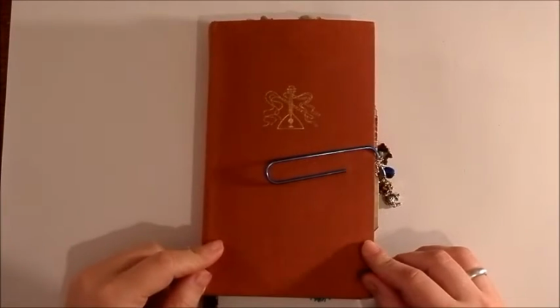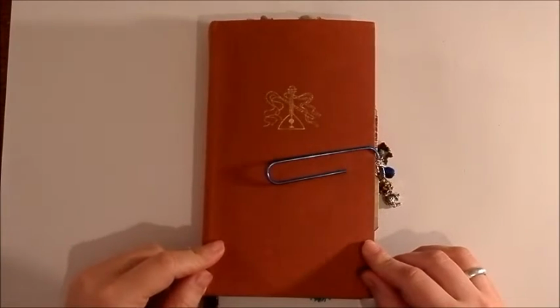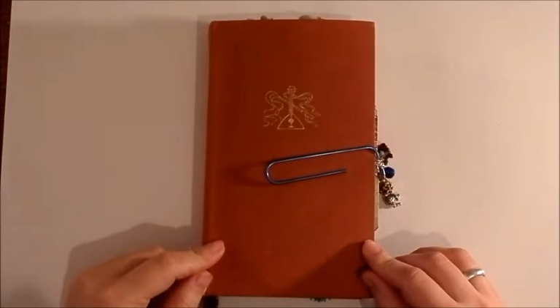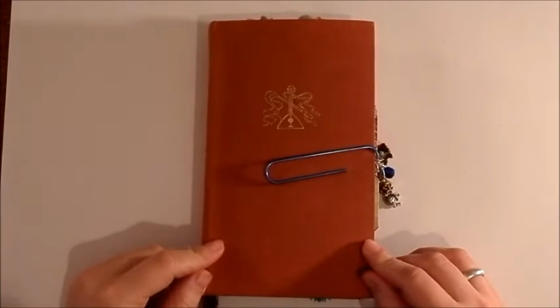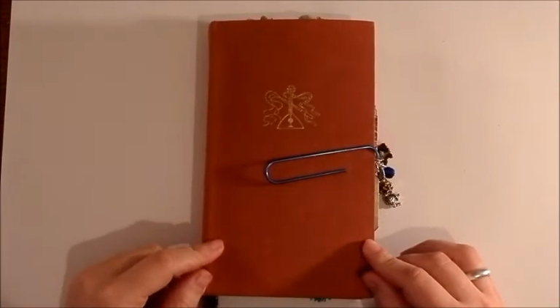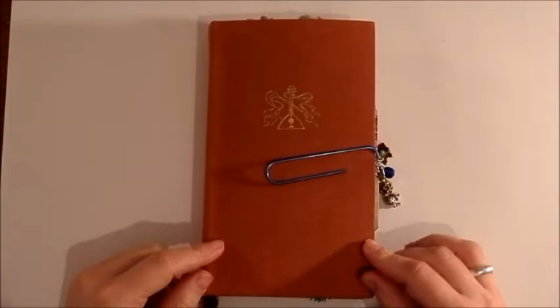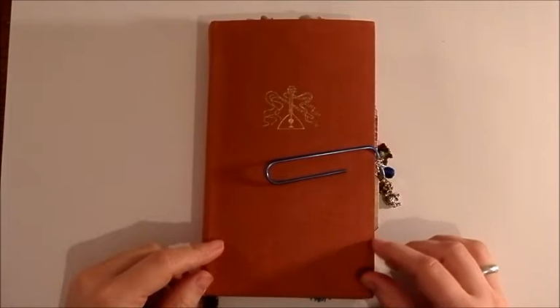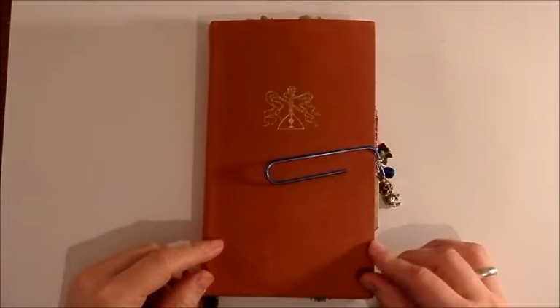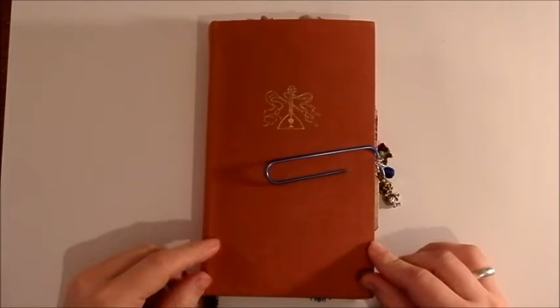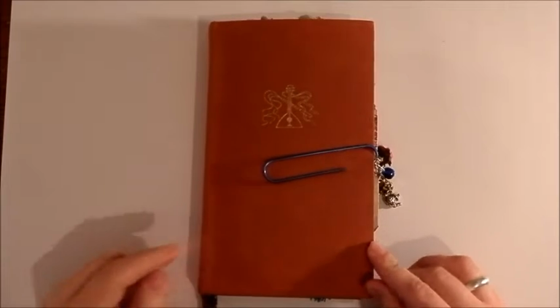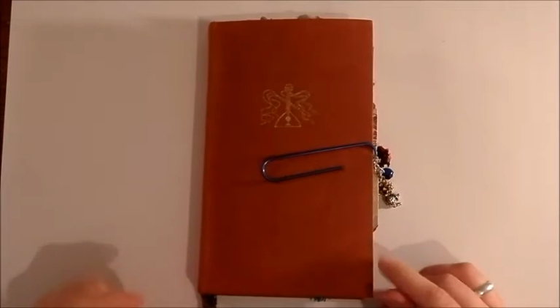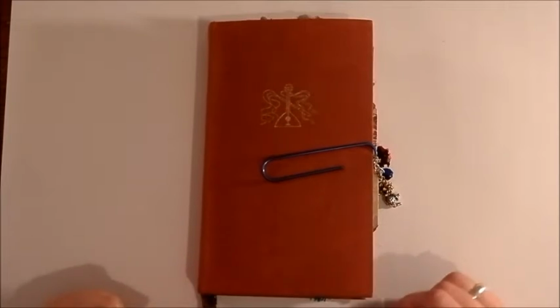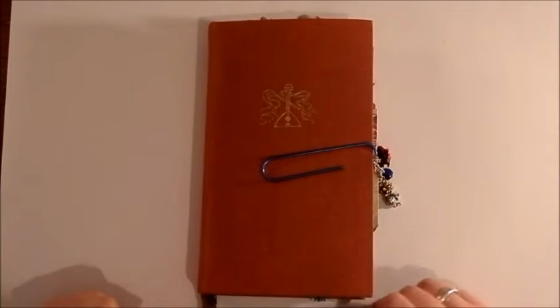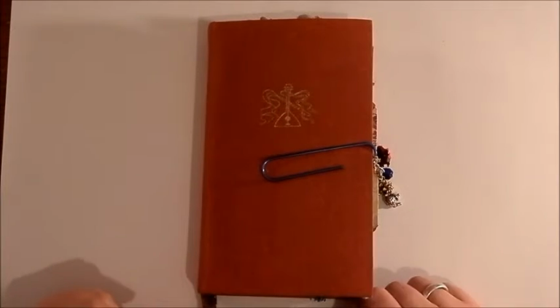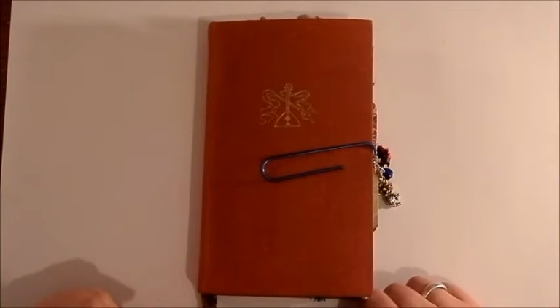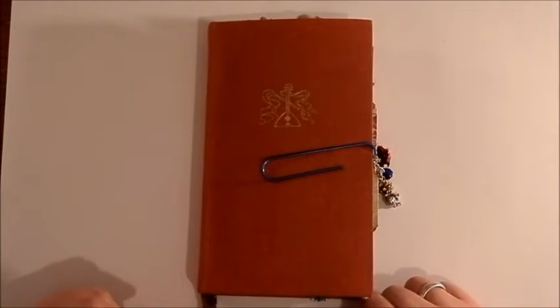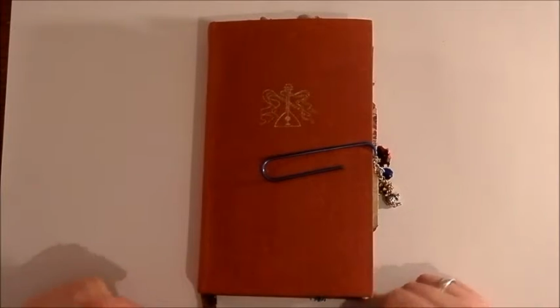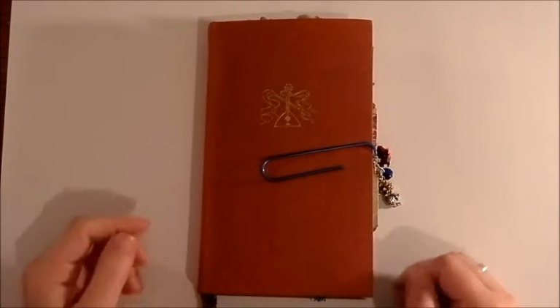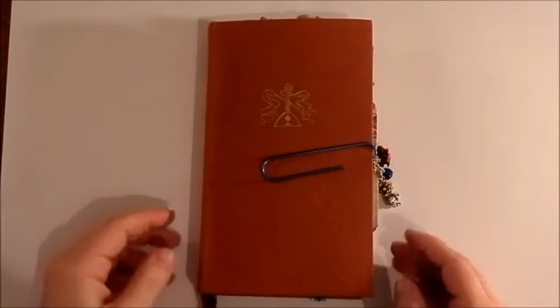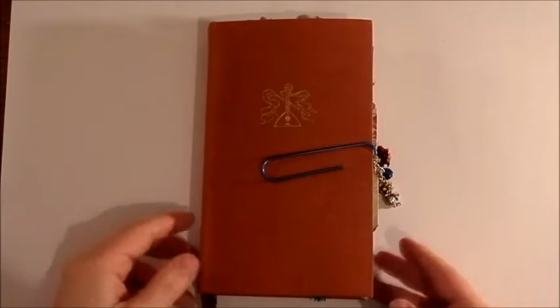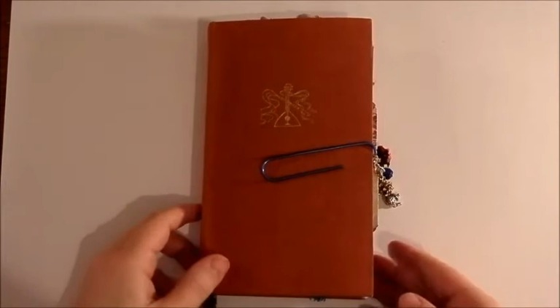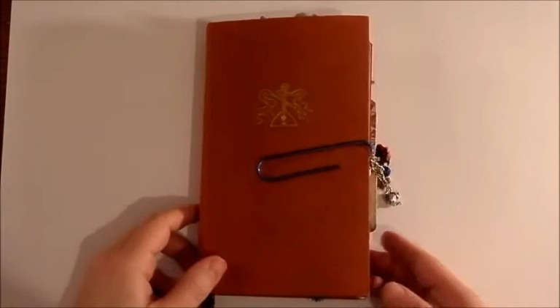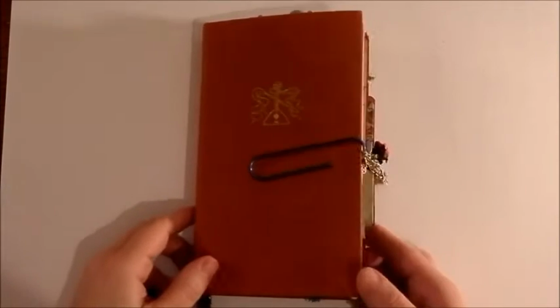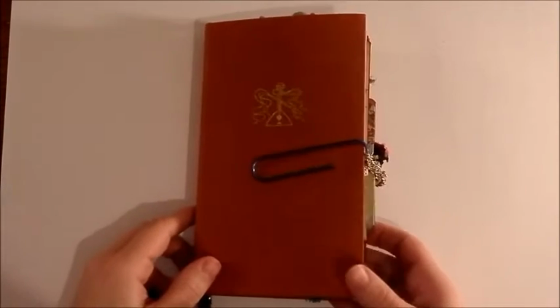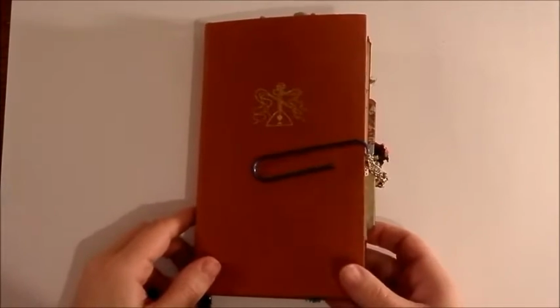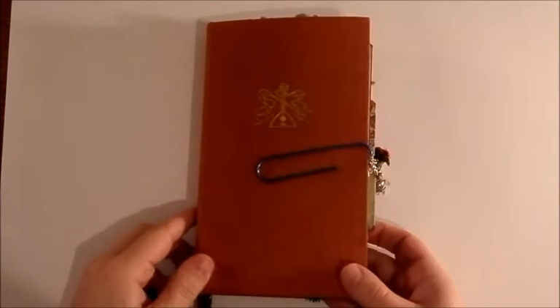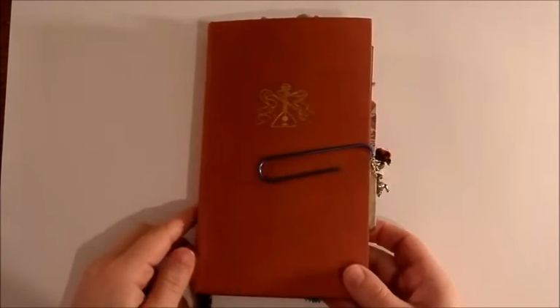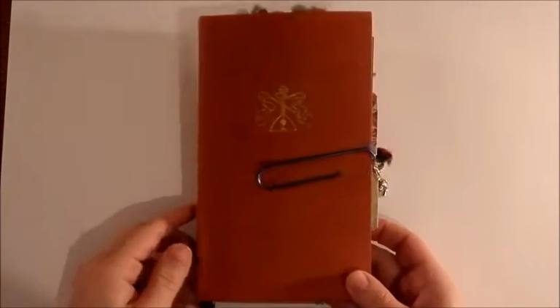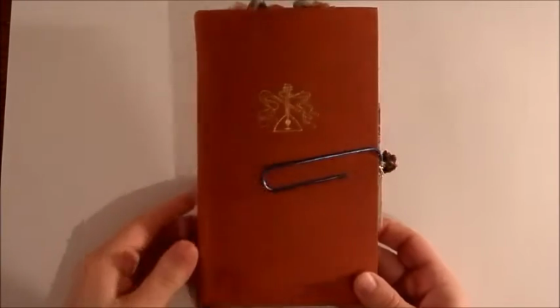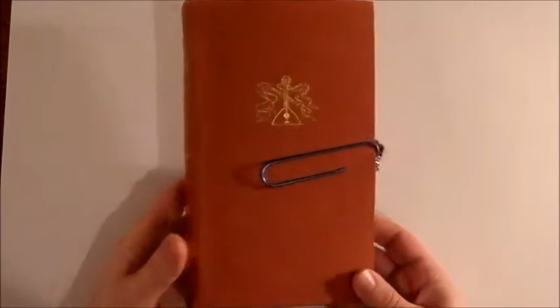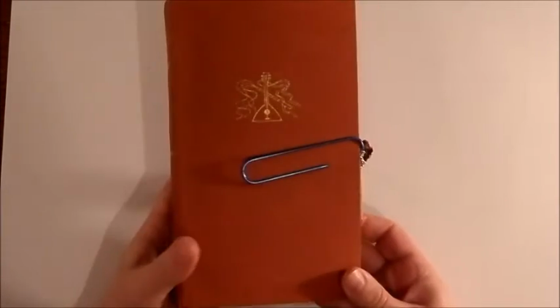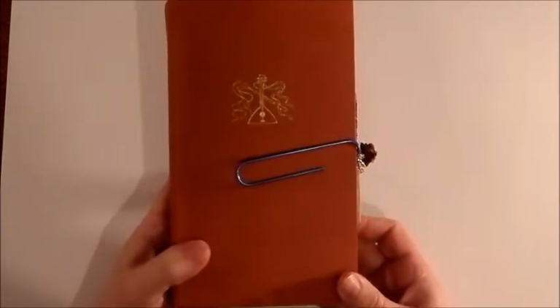Hello and welcome! My name is Julia. I would like to show you a journal that I made.